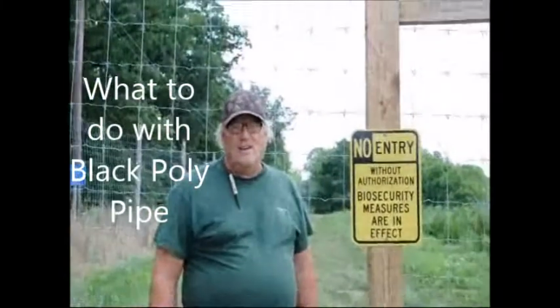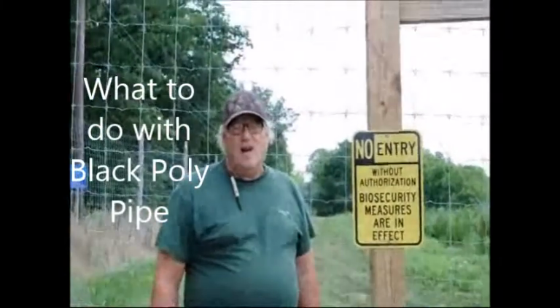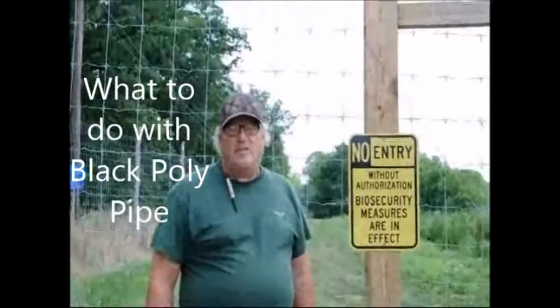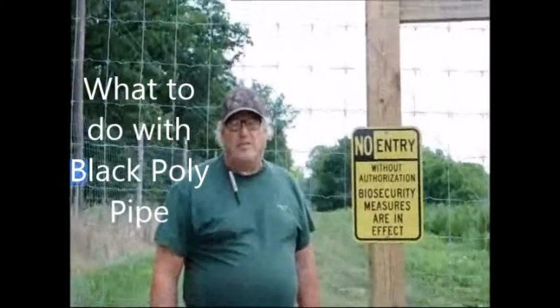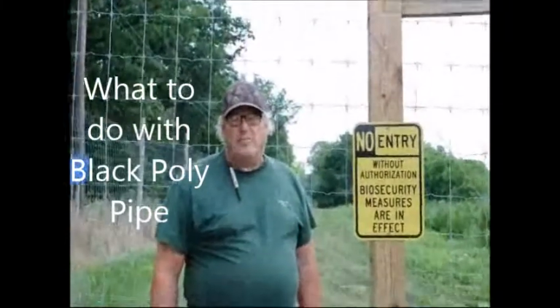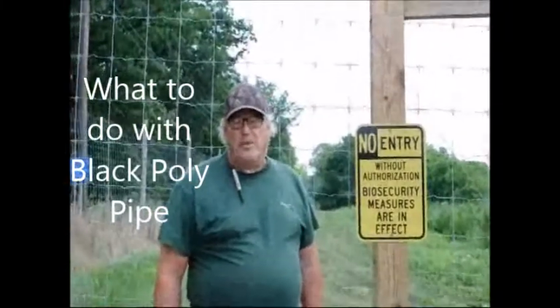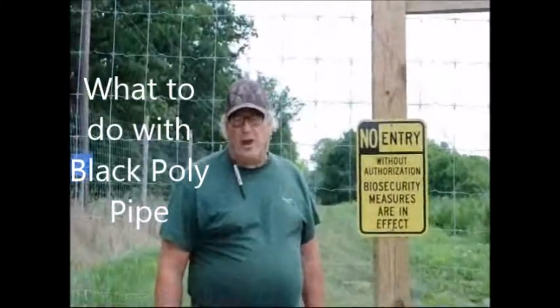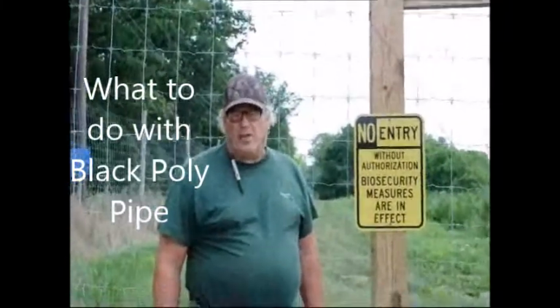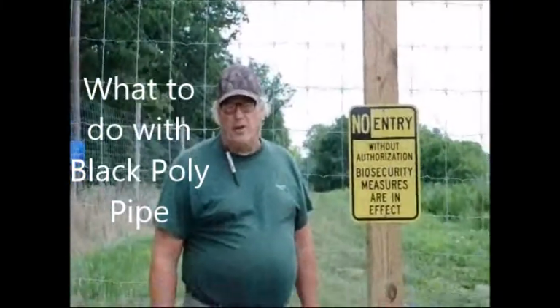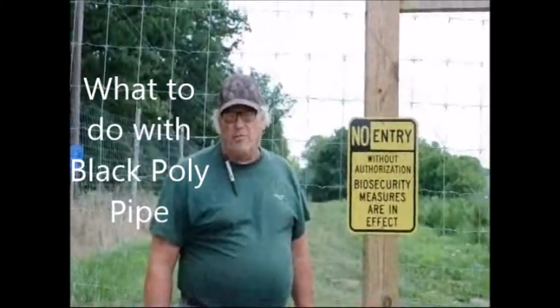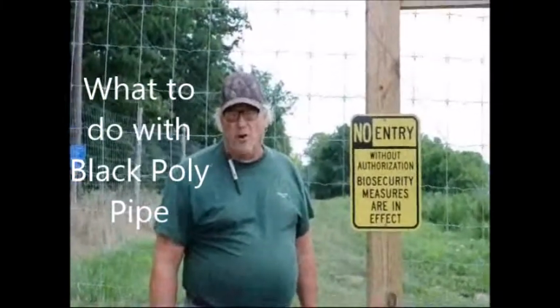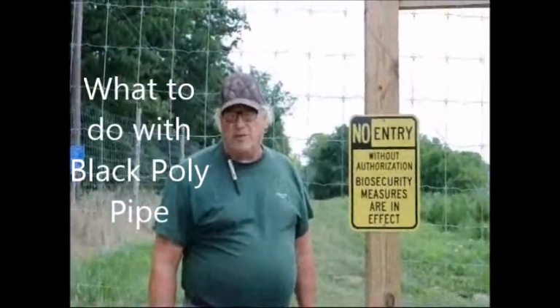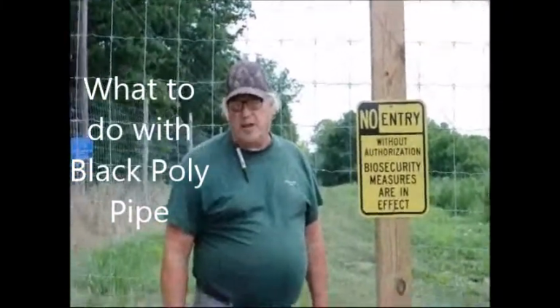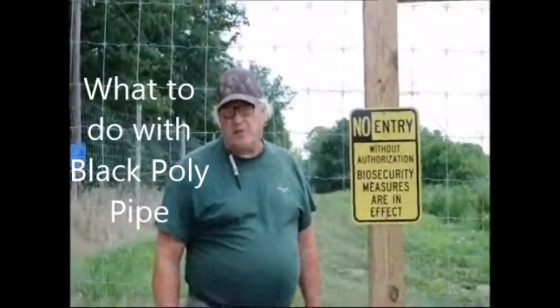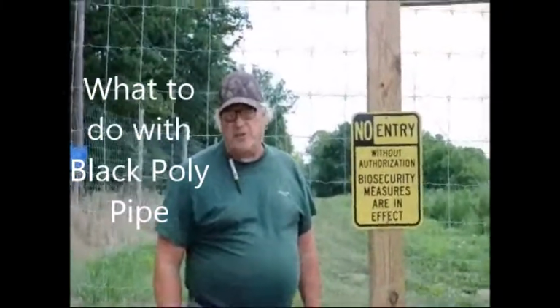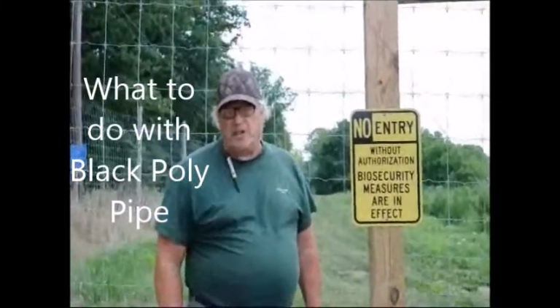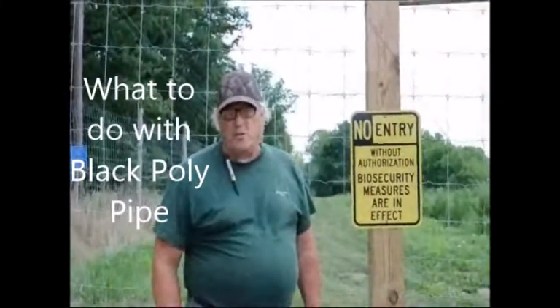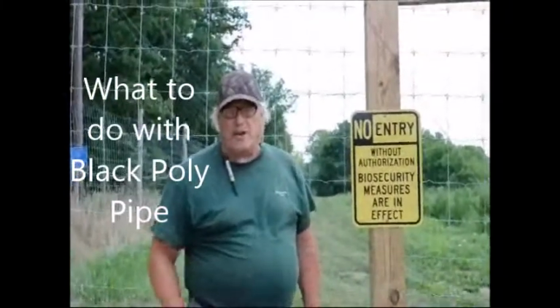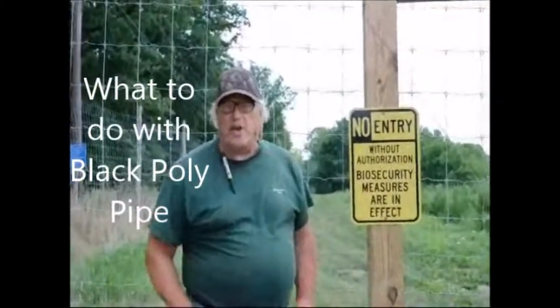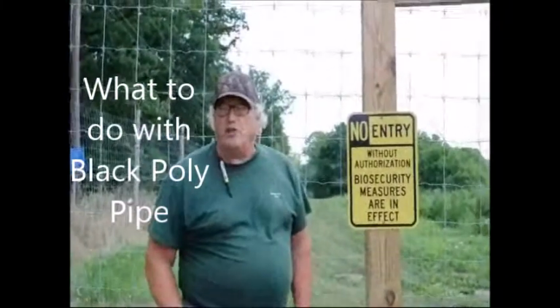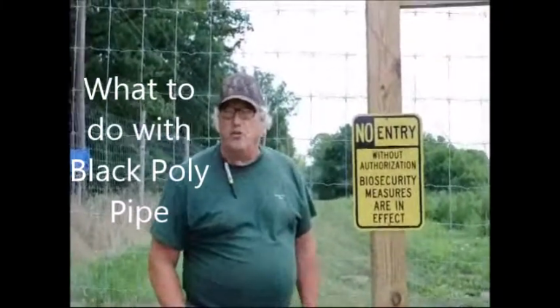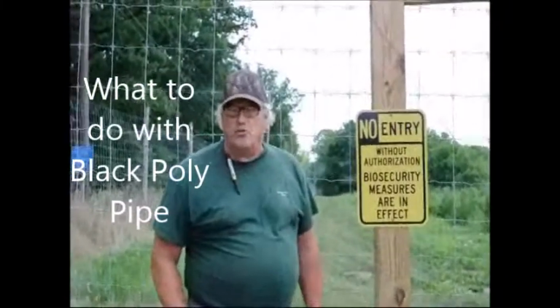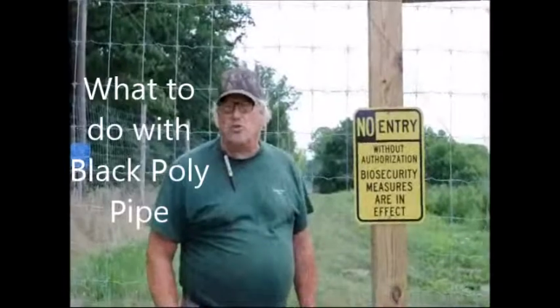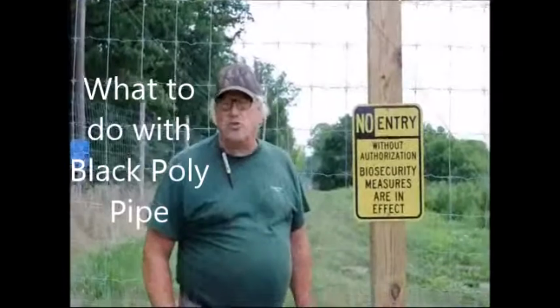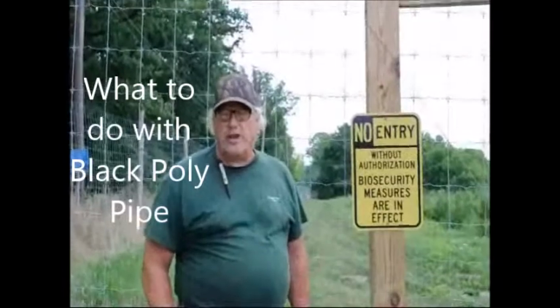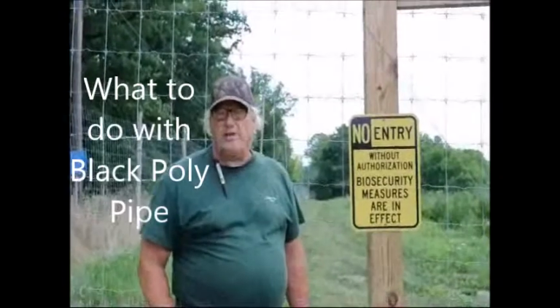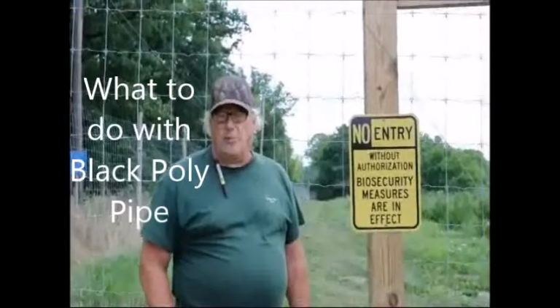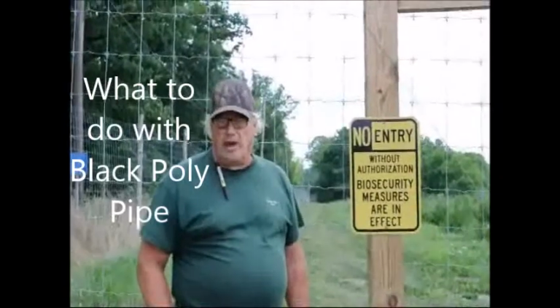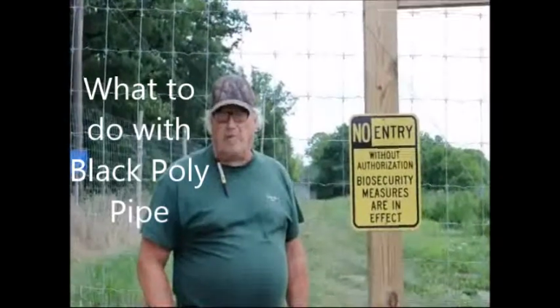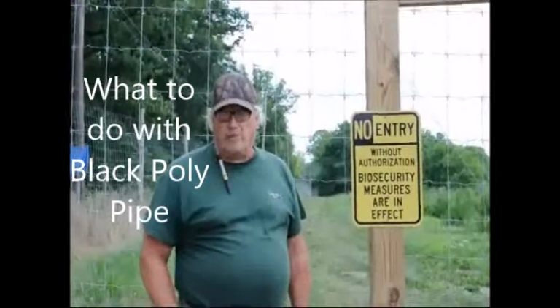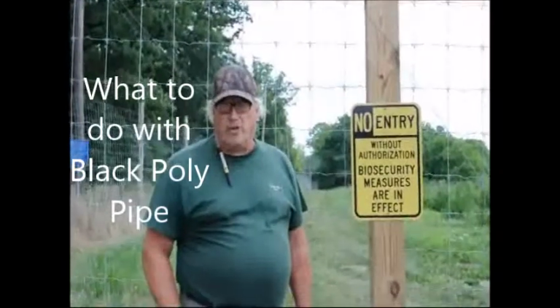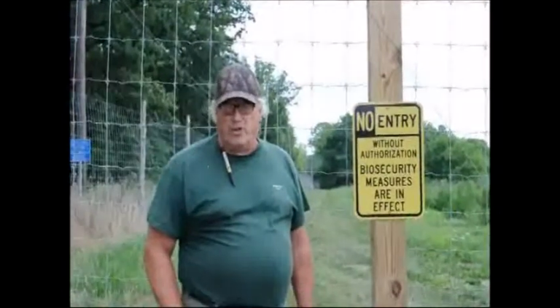Hi, this is Bill at Highland Hill Farm and today I'm going to tell you about an unusual trade that we have for you.